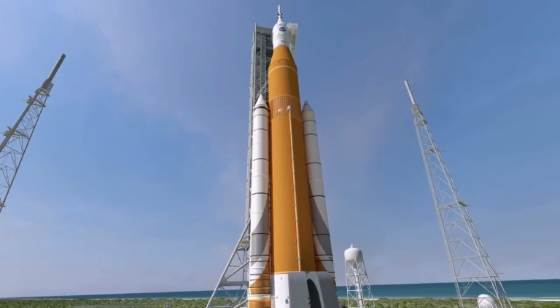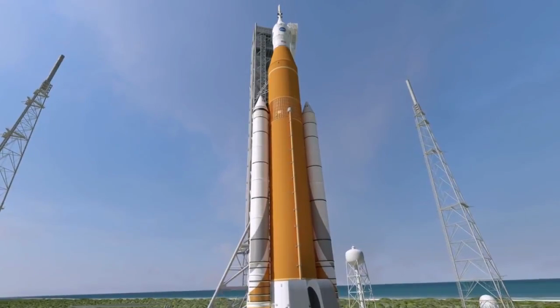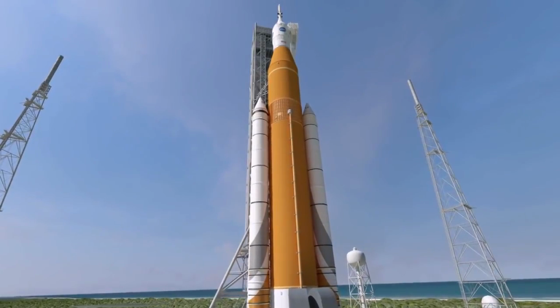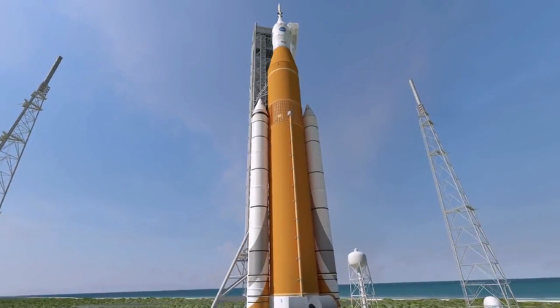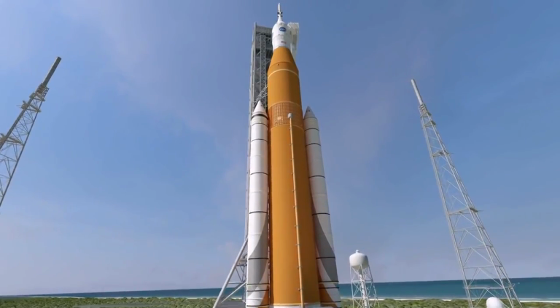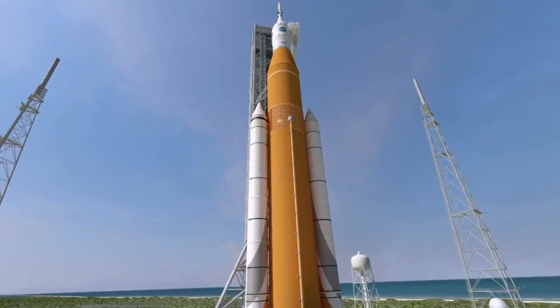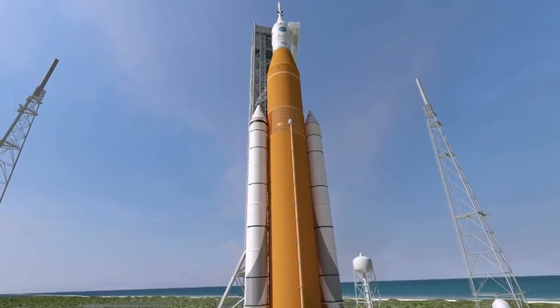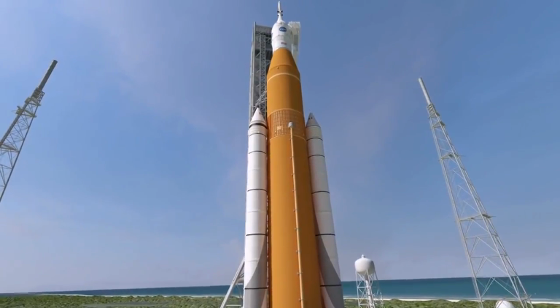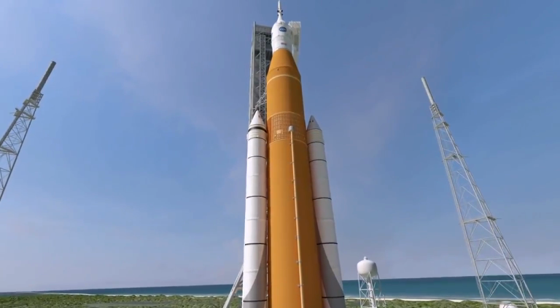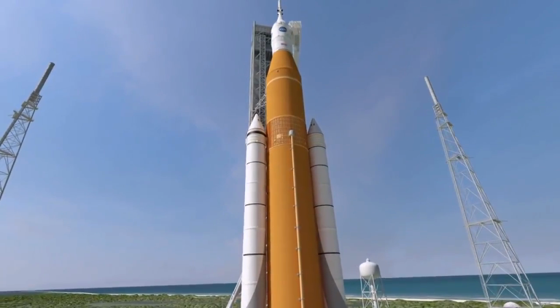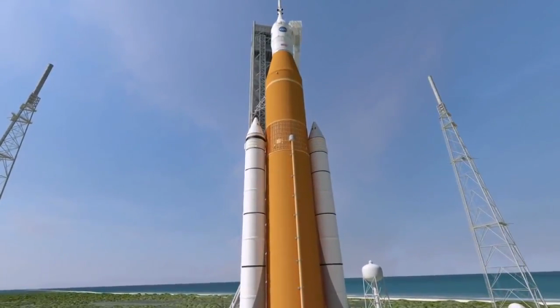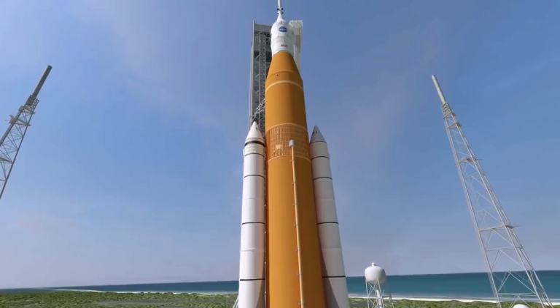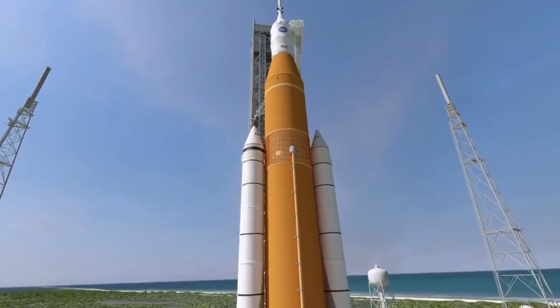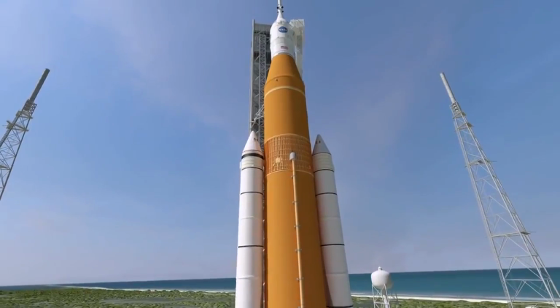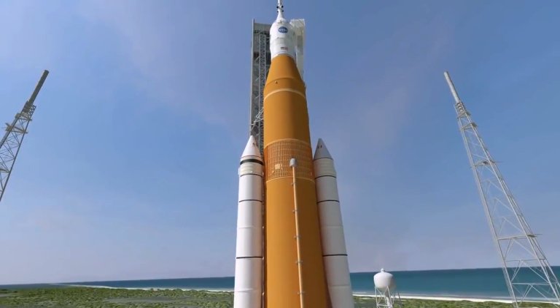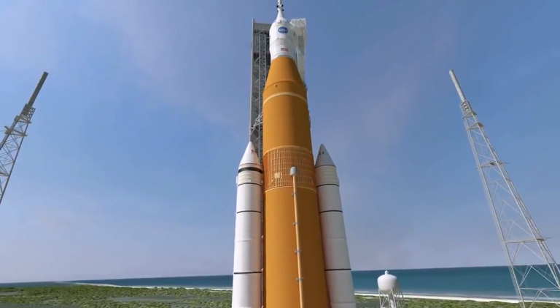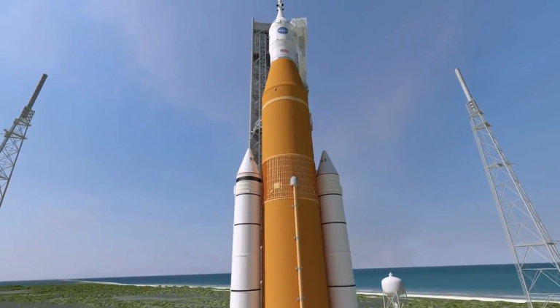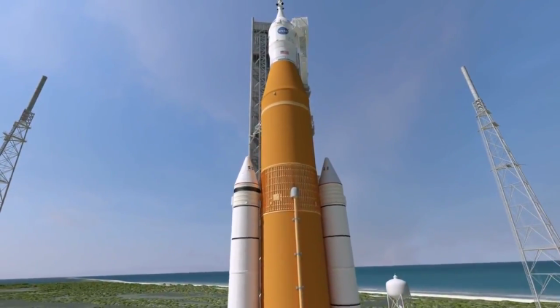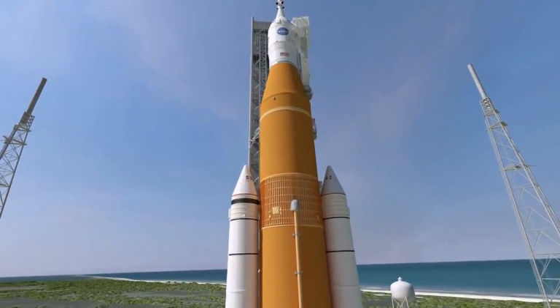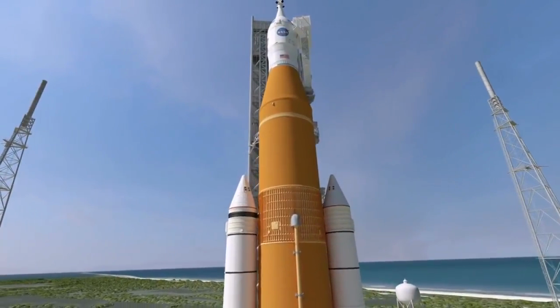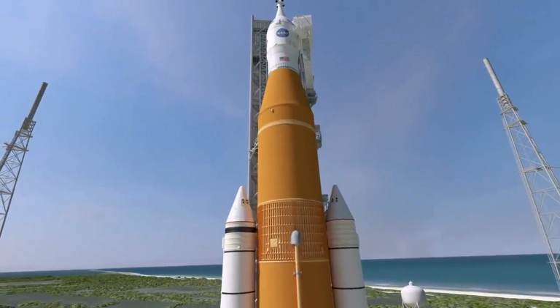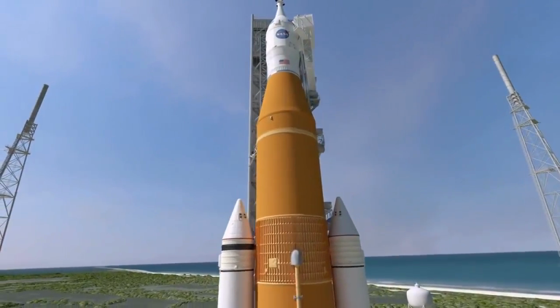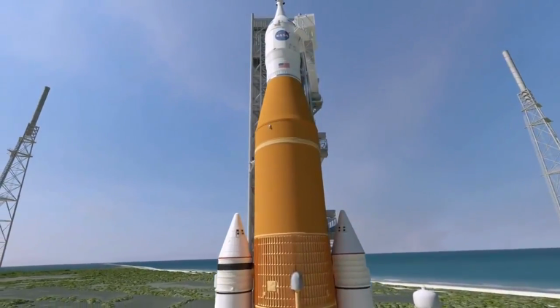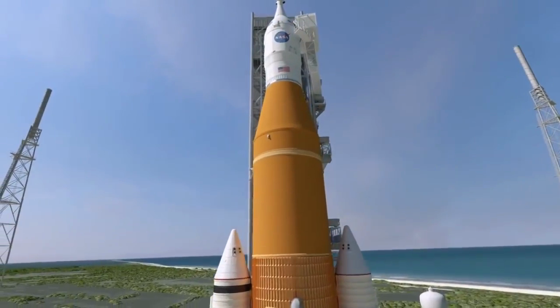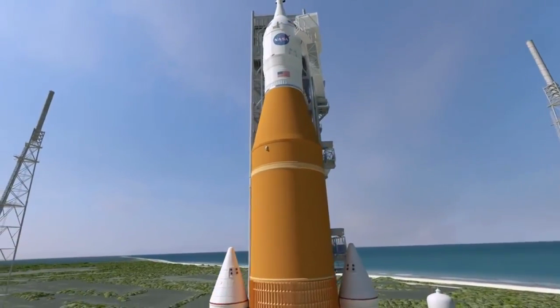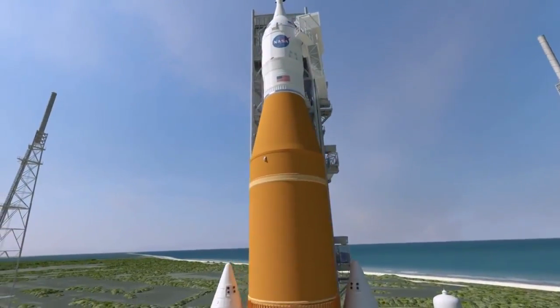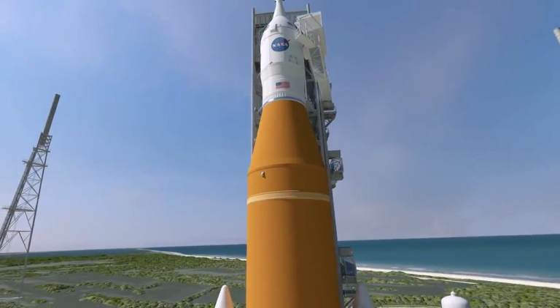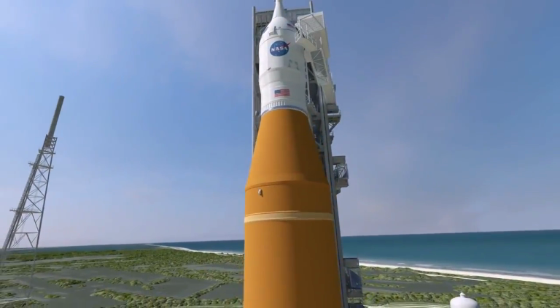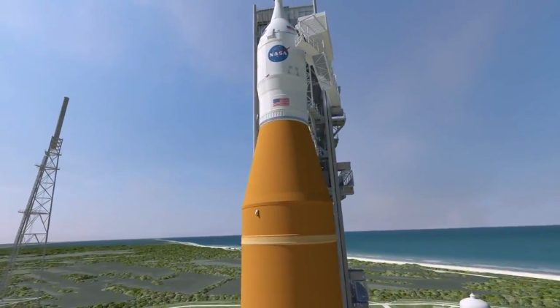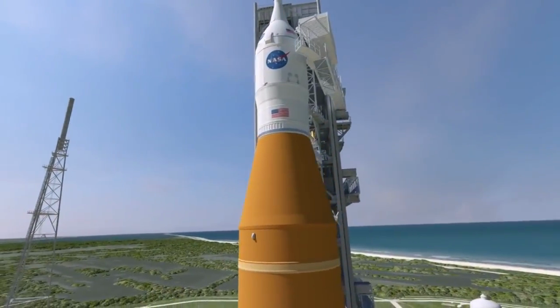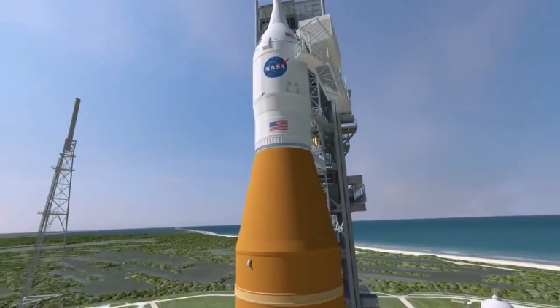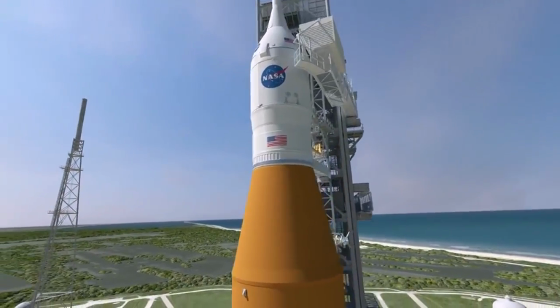EM-1 will be the first flight of an Orion spacecraft launched atop a Space Launch System rocket.